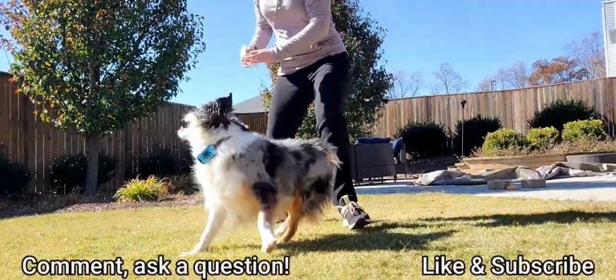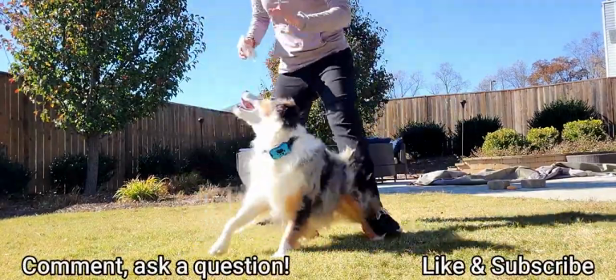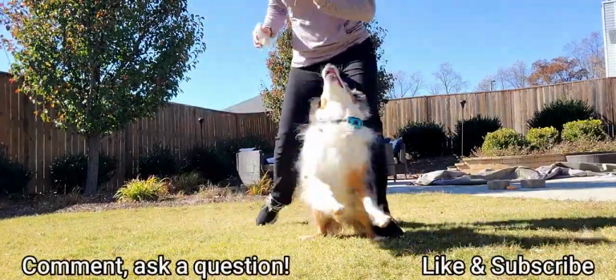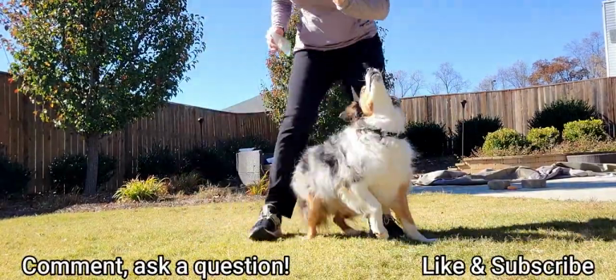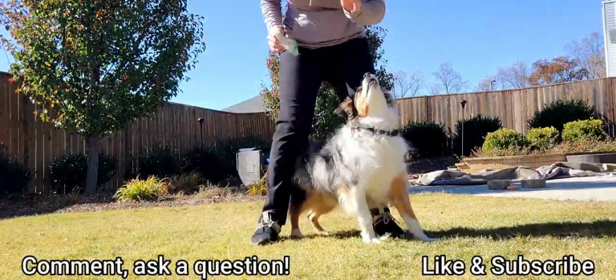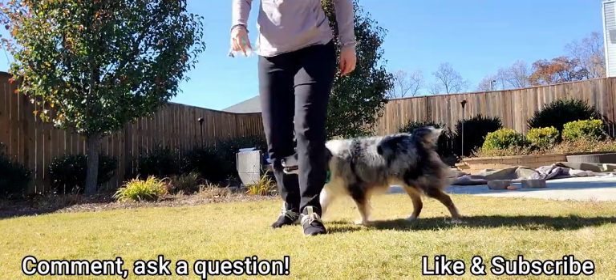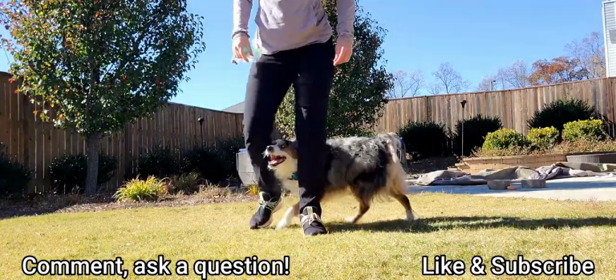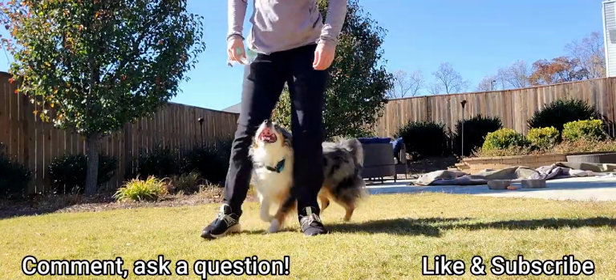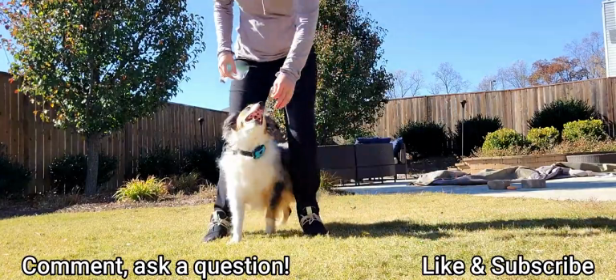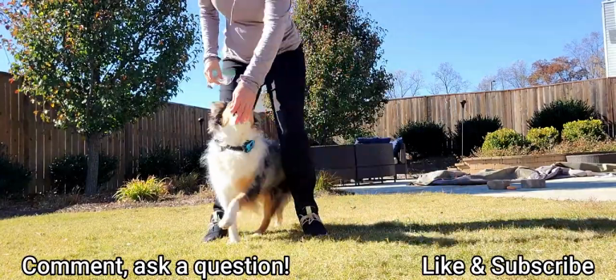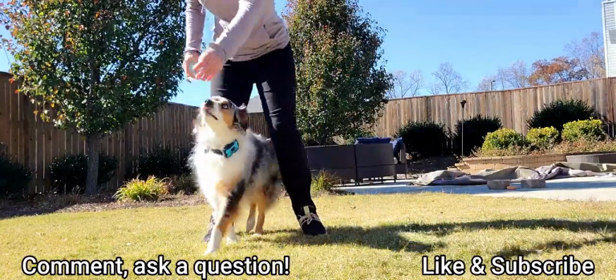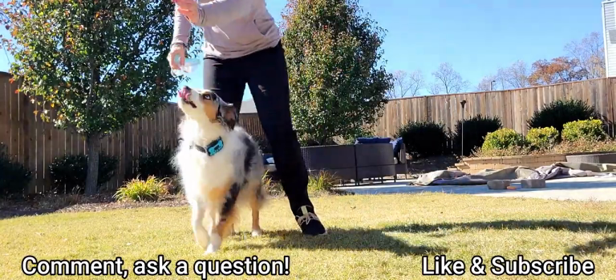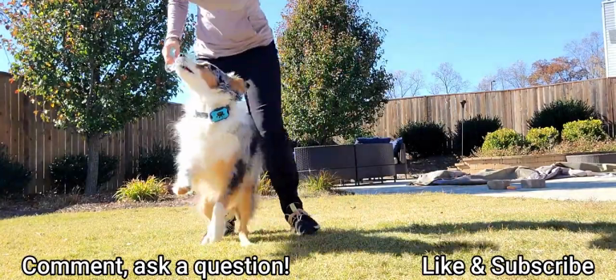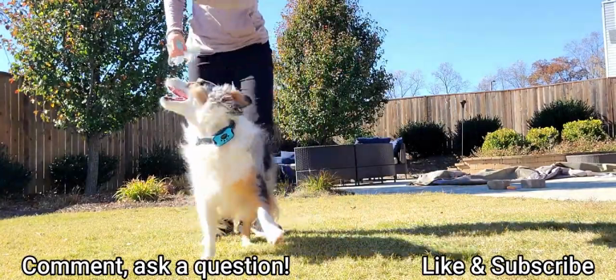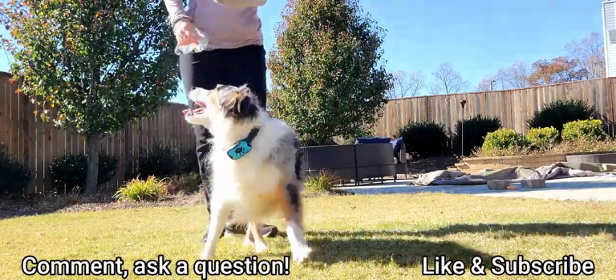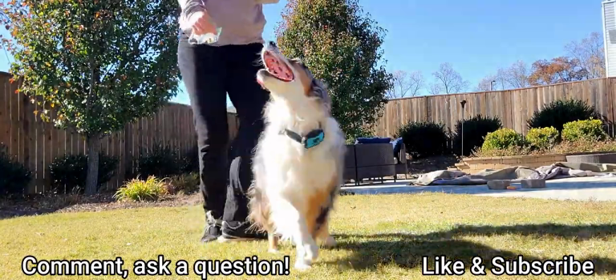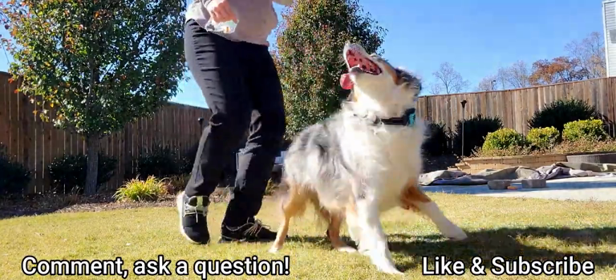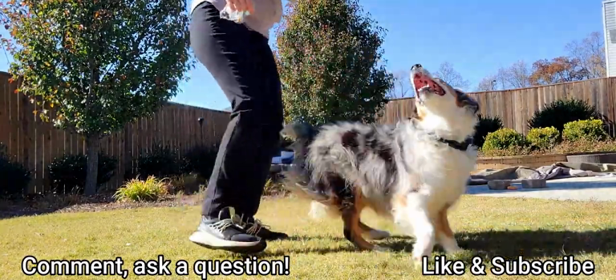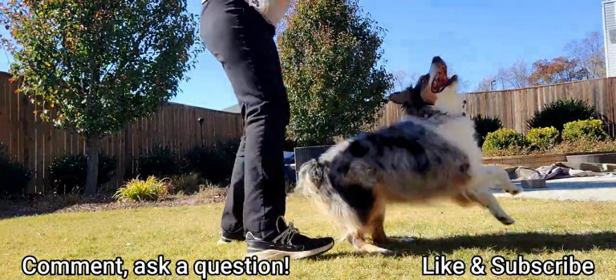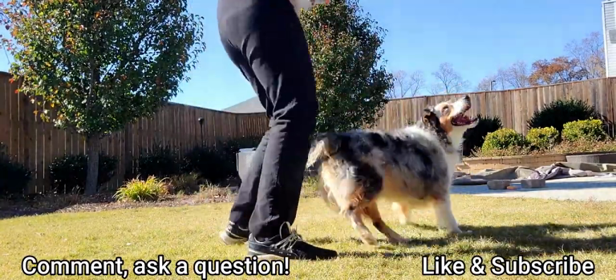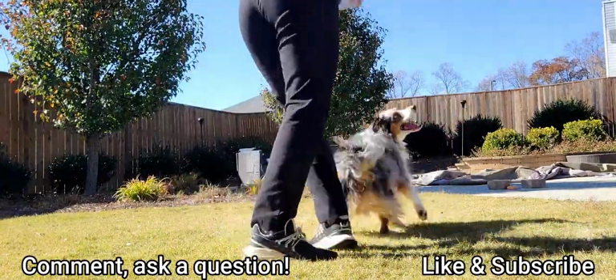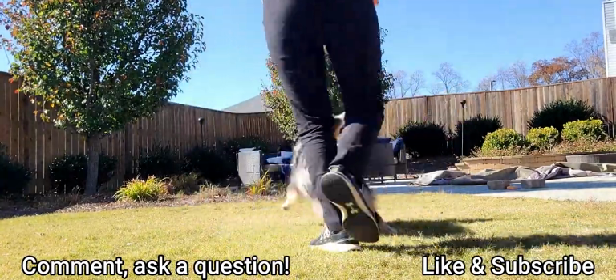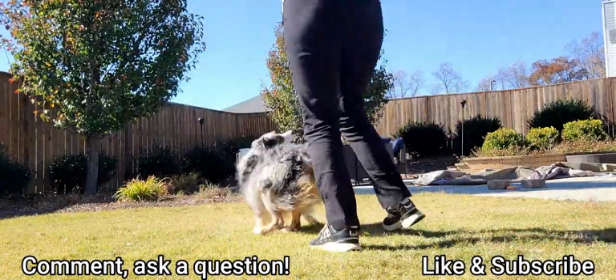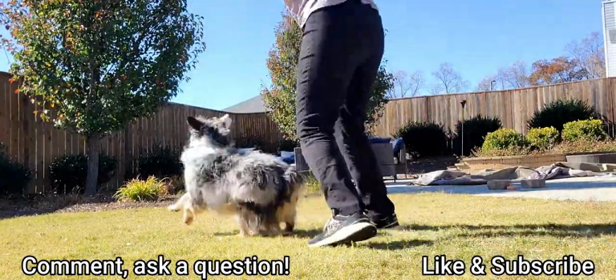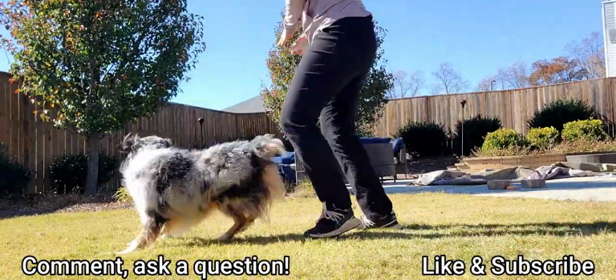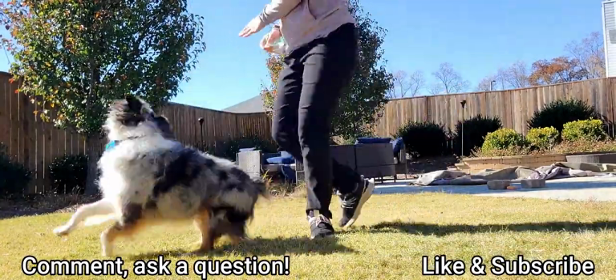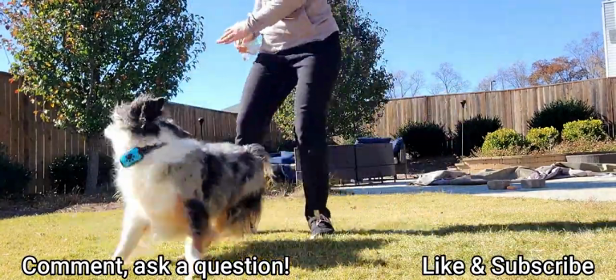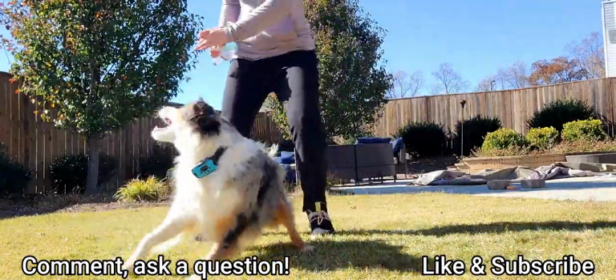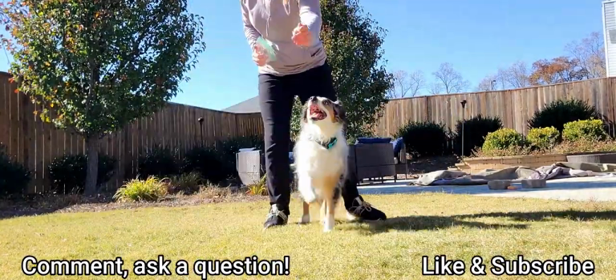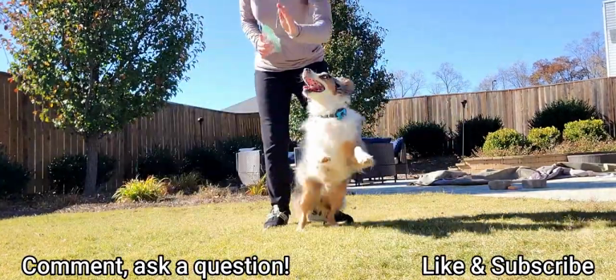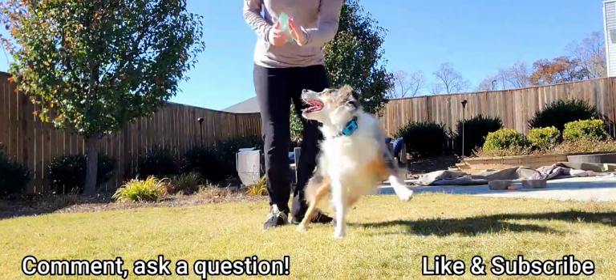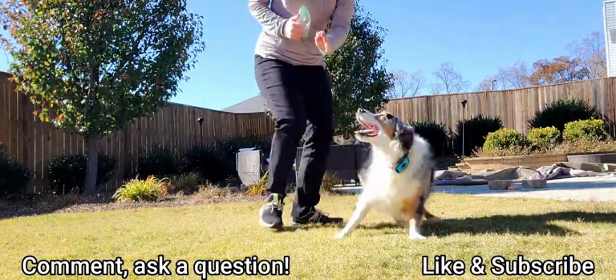Please like, subscribe, and comment — I'd love to hear from everyone. I'll see you guys in the next one. Thanks, bye.